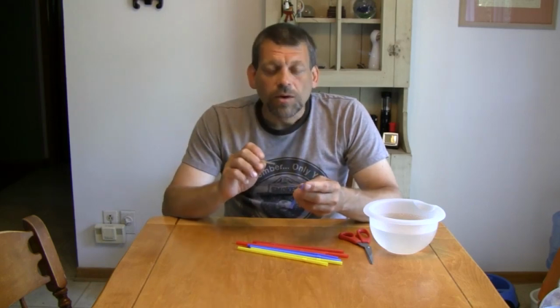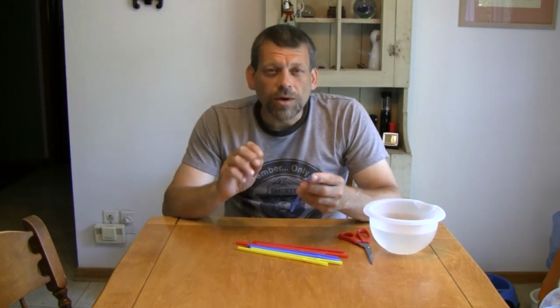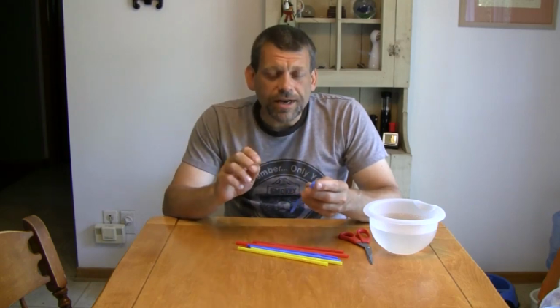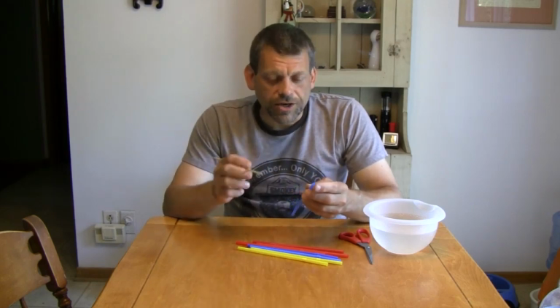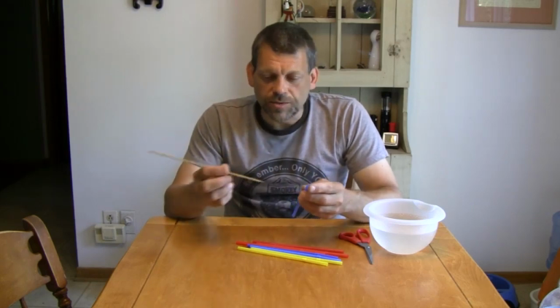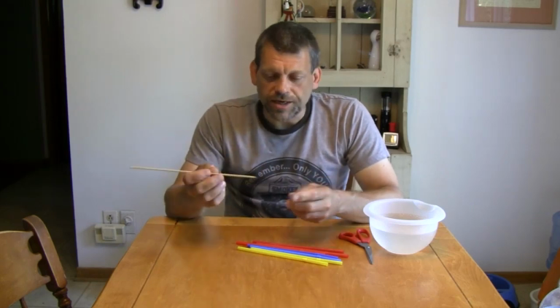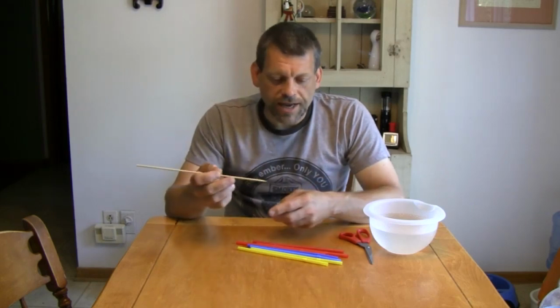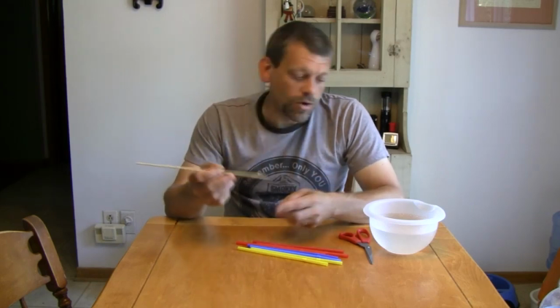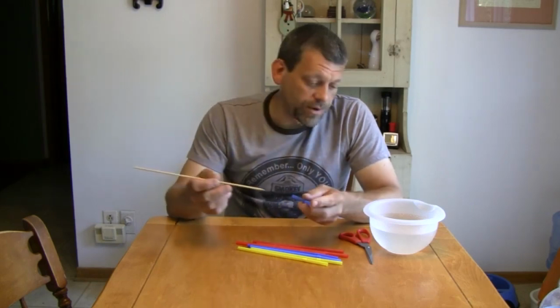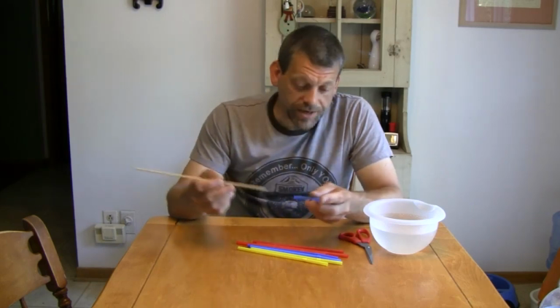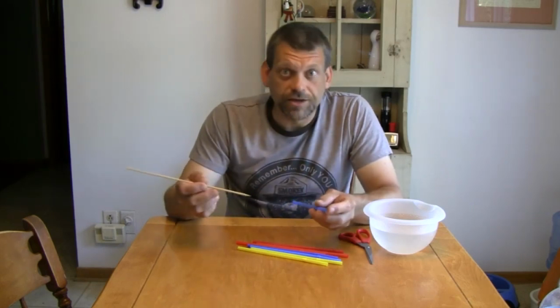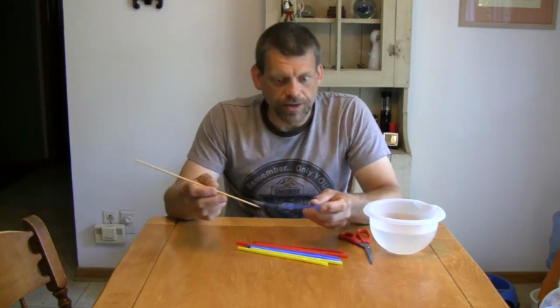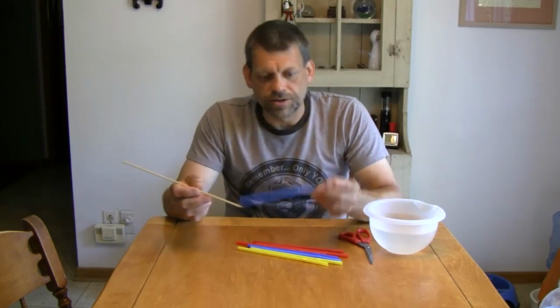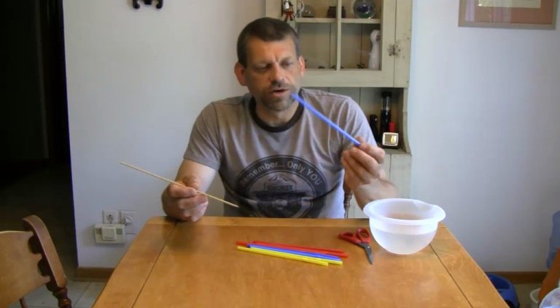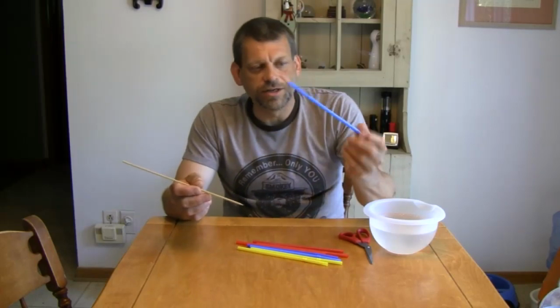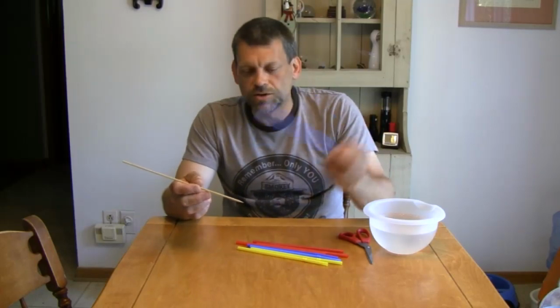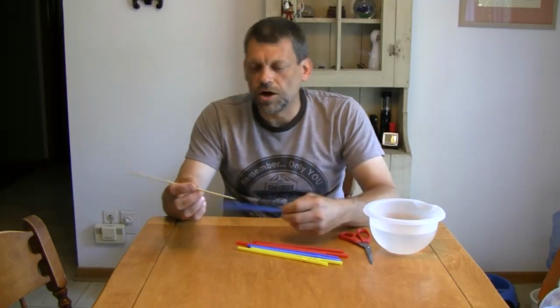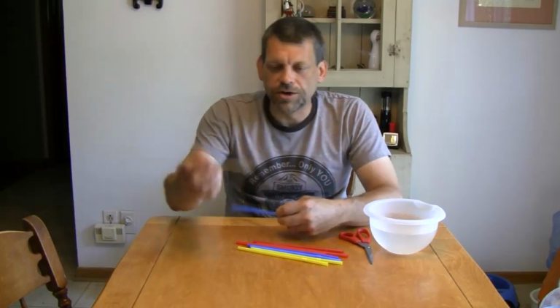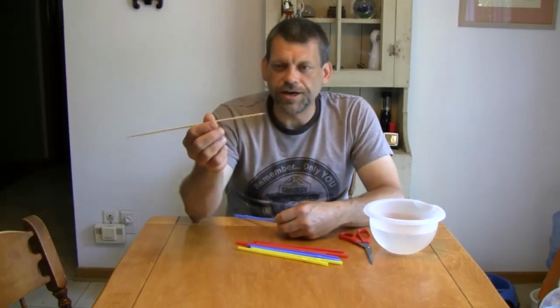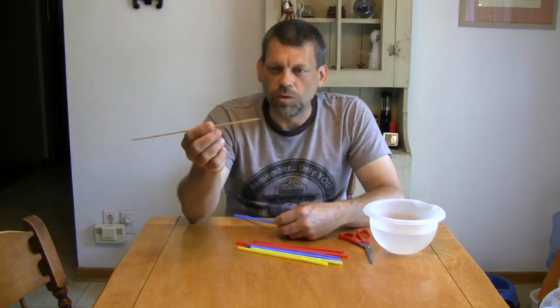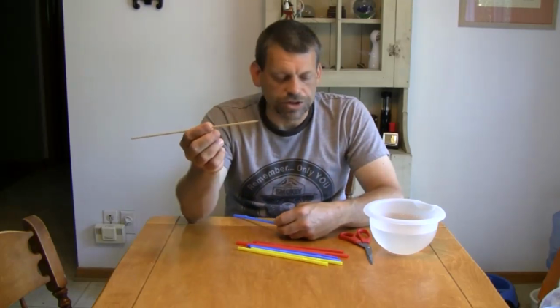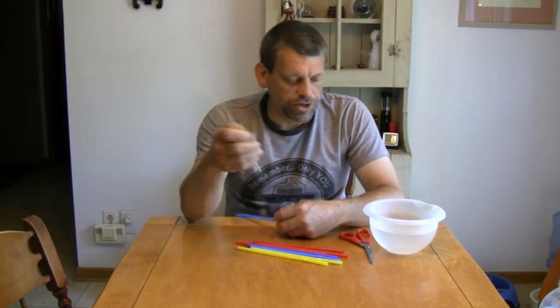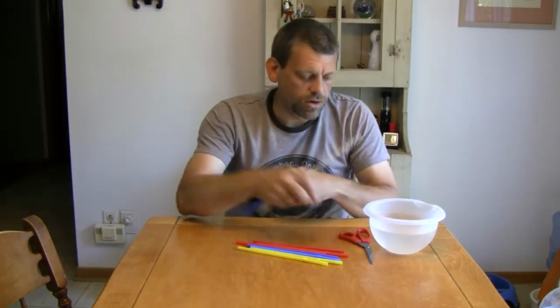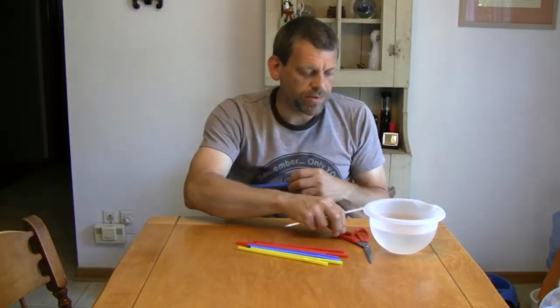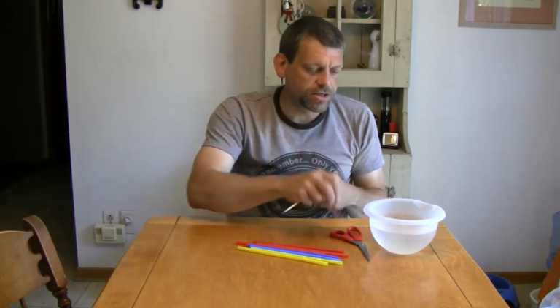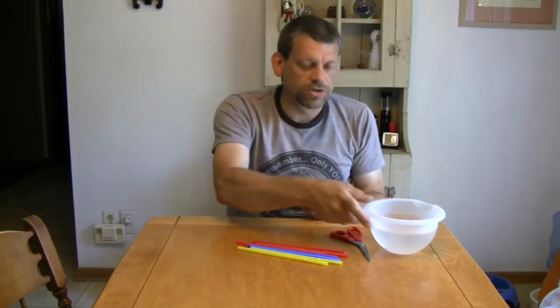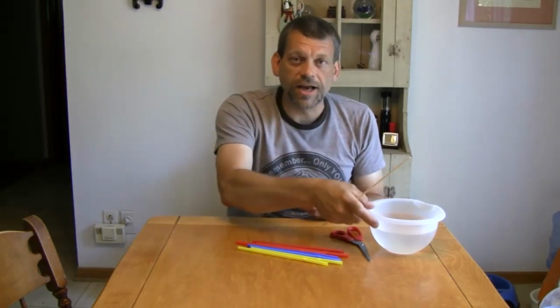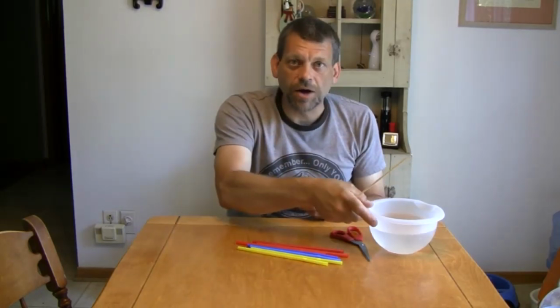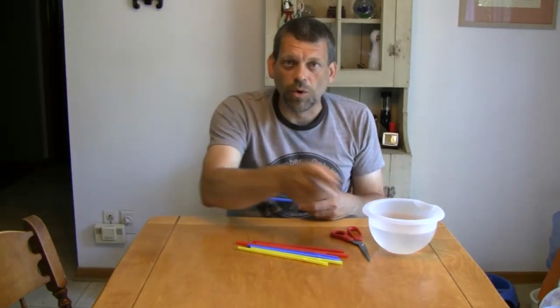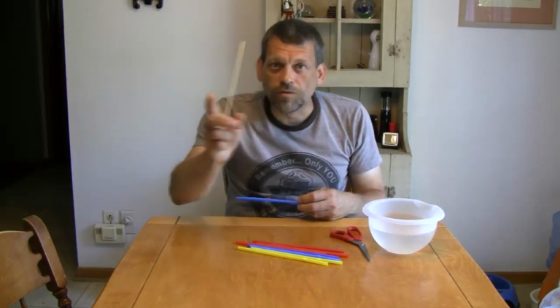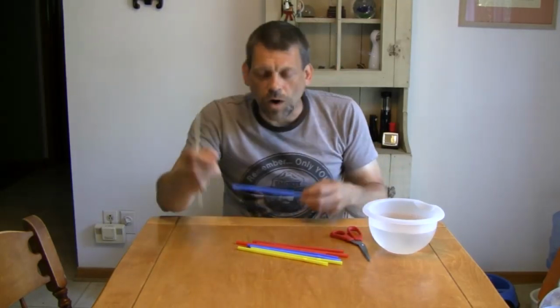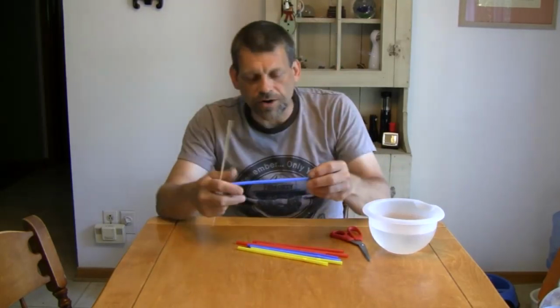What we need for this episode: we're going to need some straws, a wooden skewer, a pair of scissors, and a bowl of water.